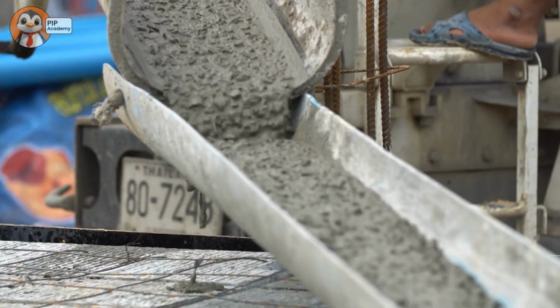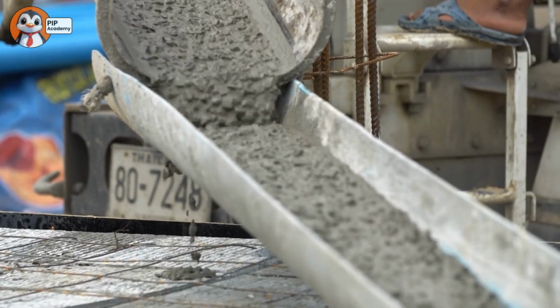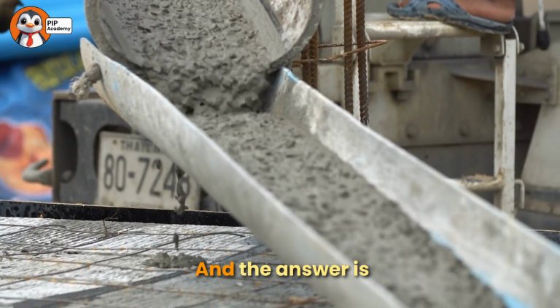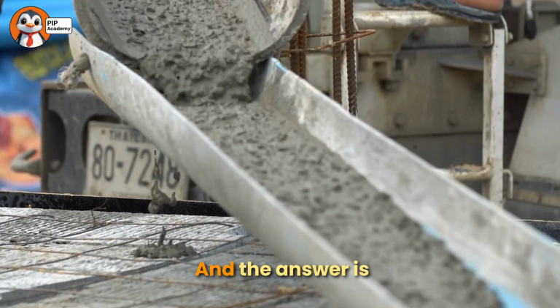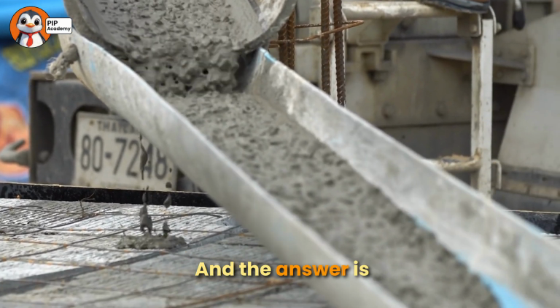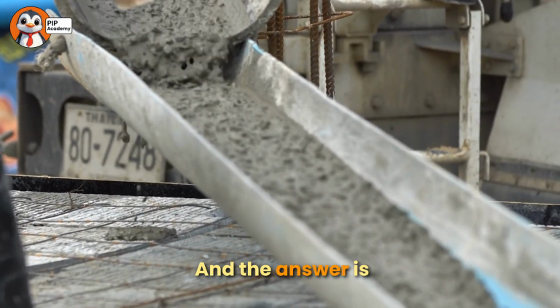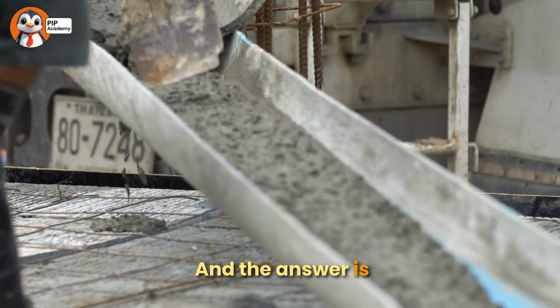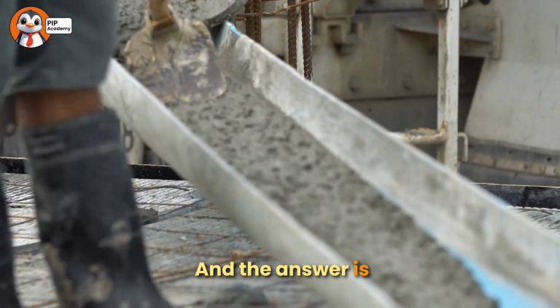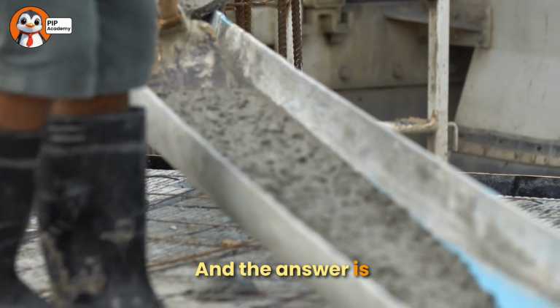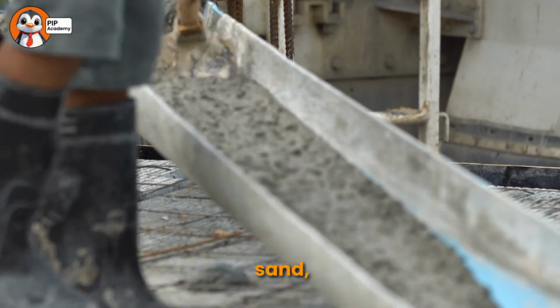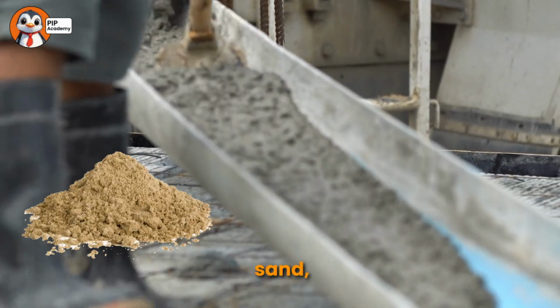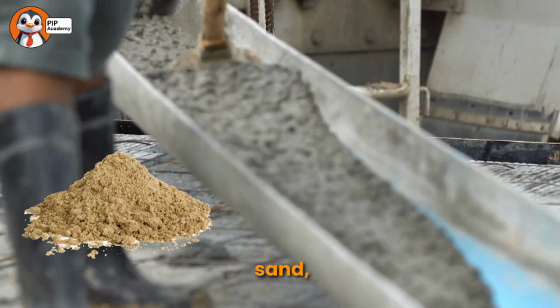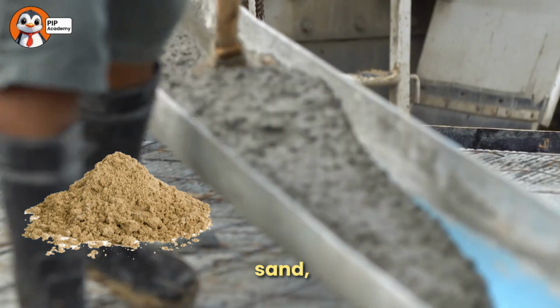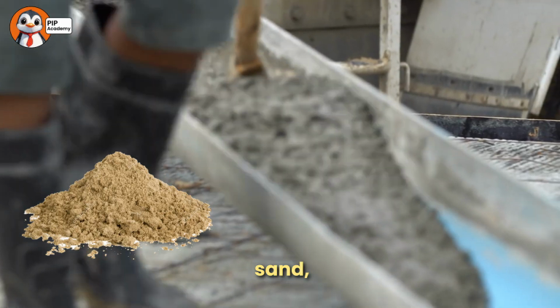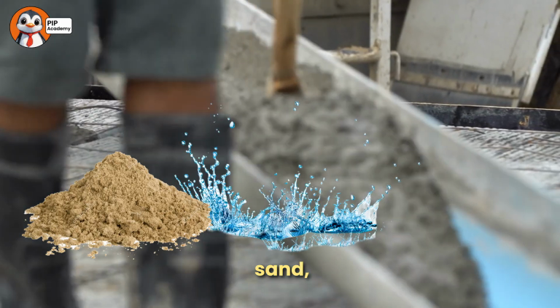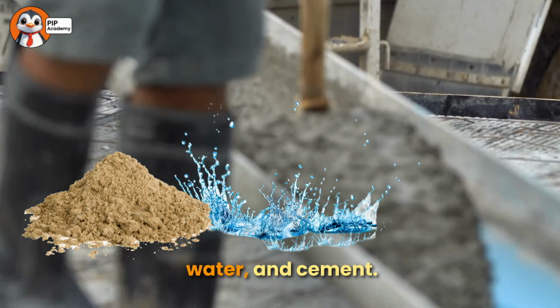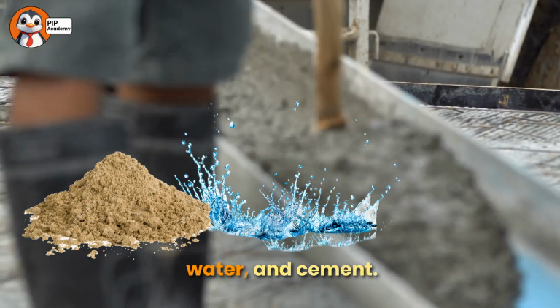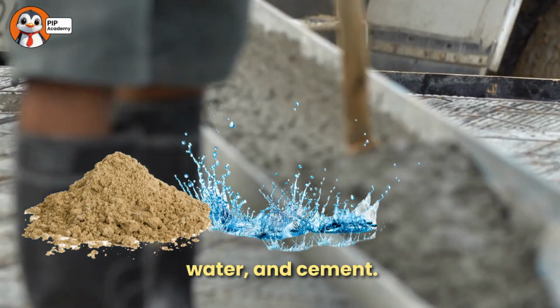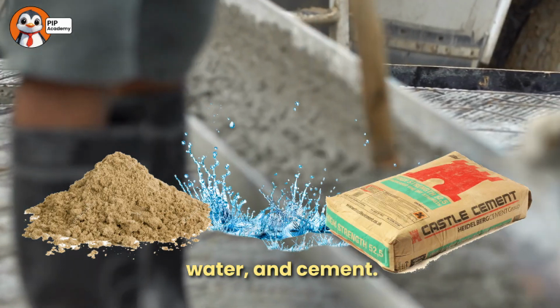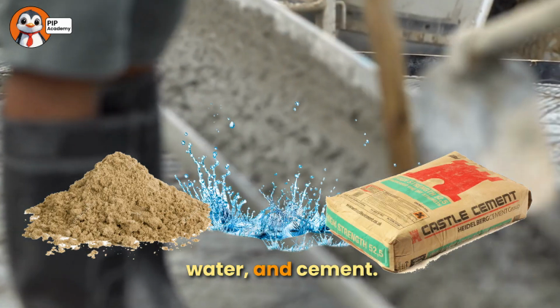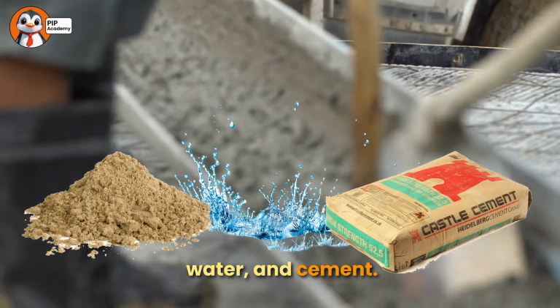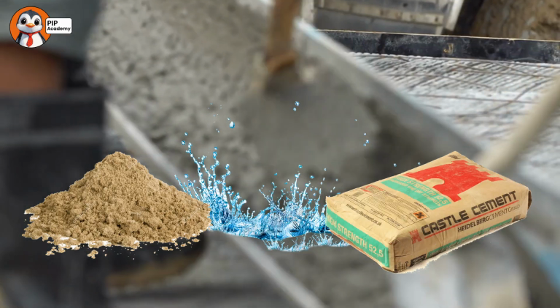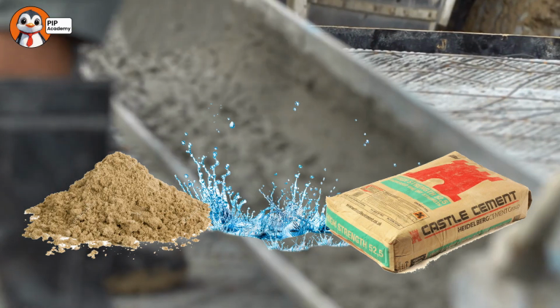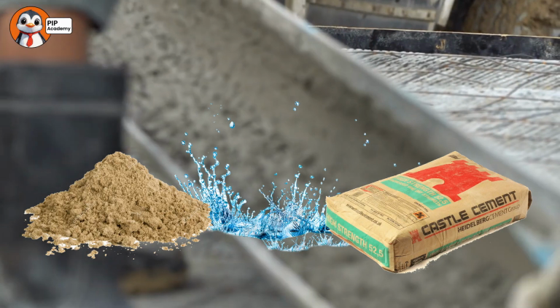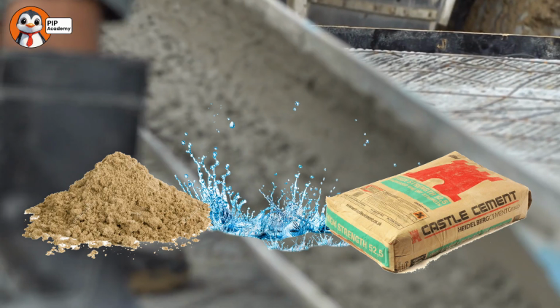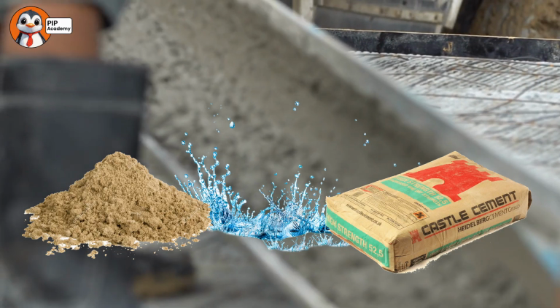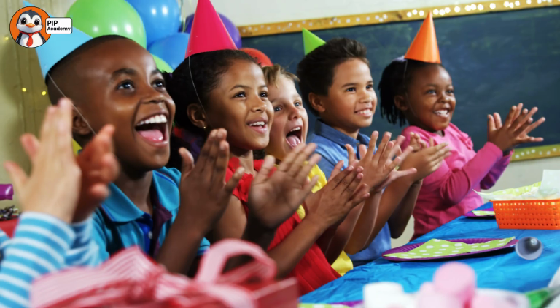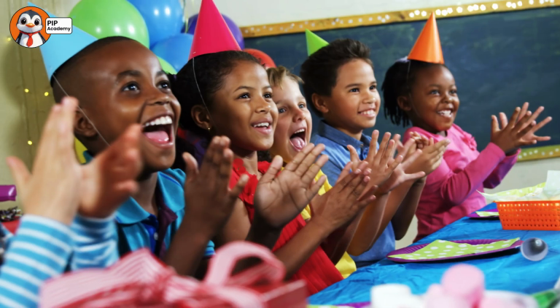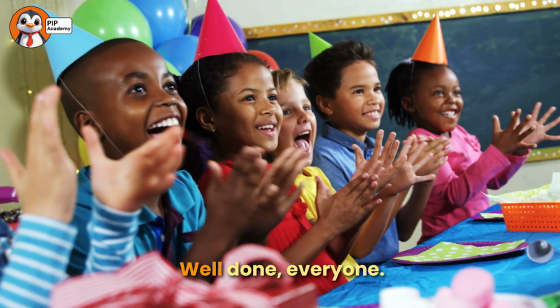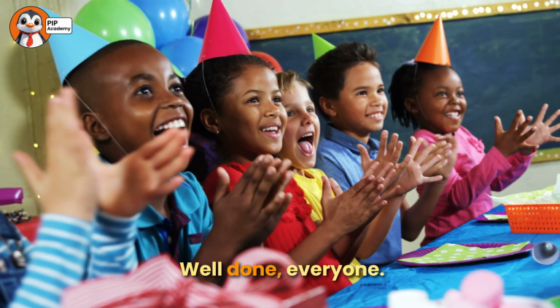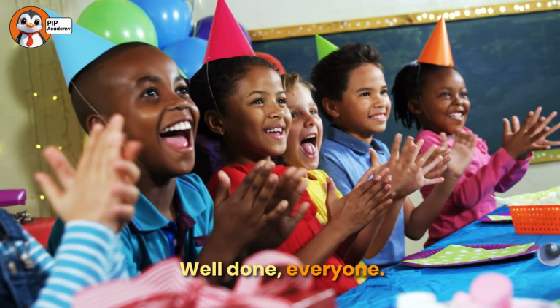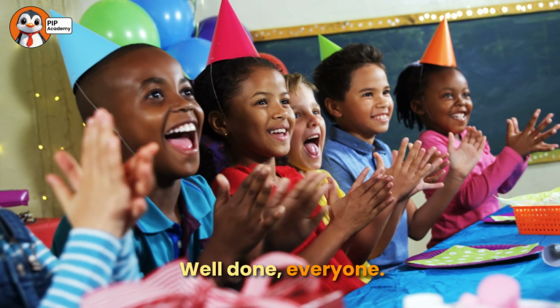And the answer is sand, water, and cement. Well done, everyone!